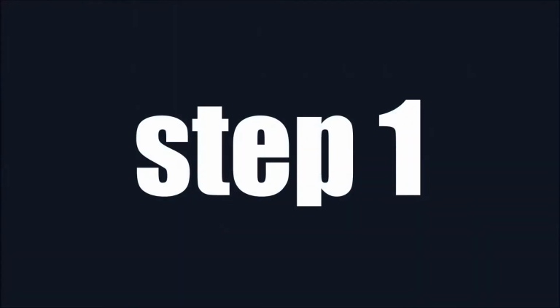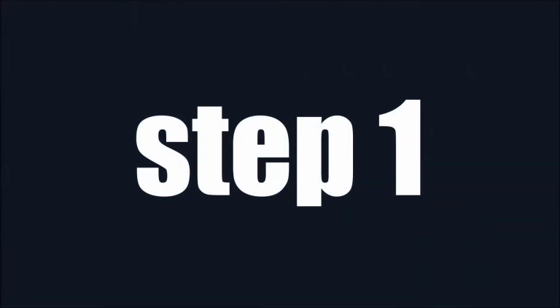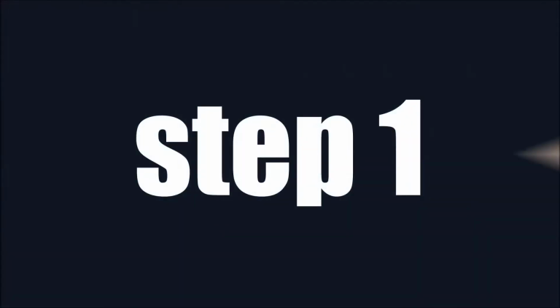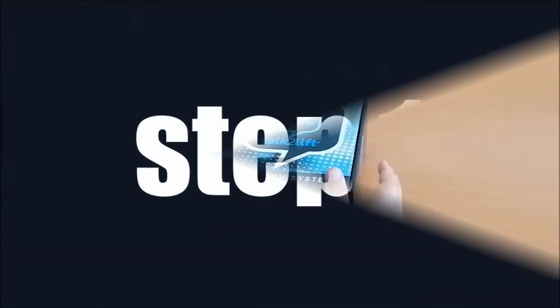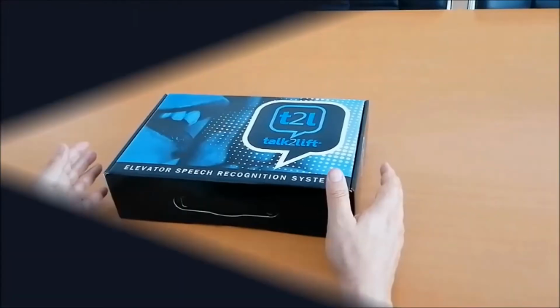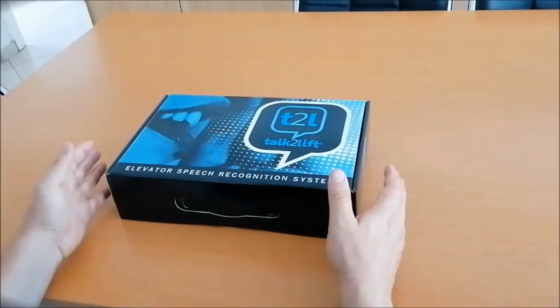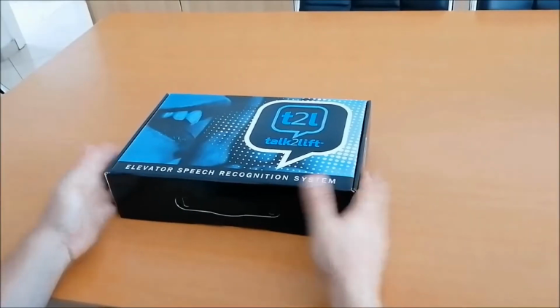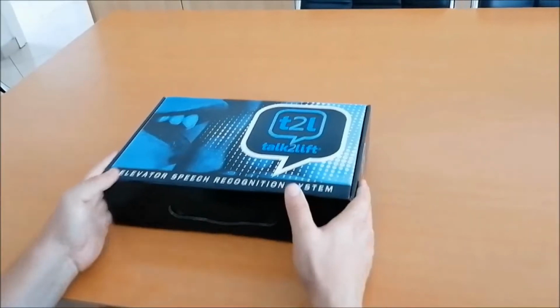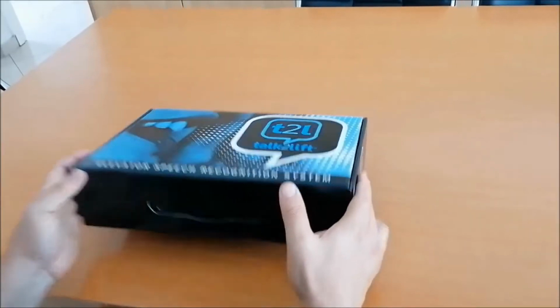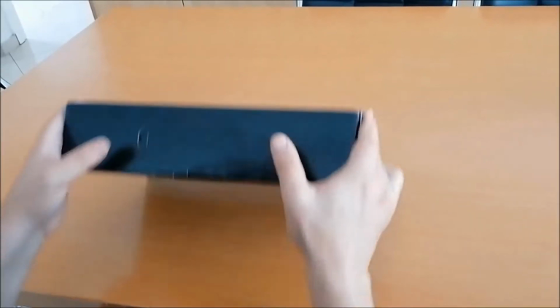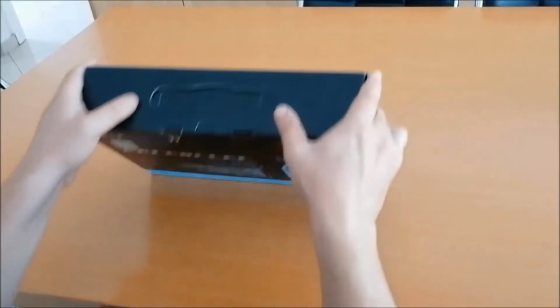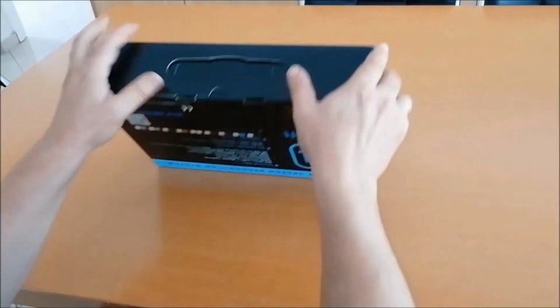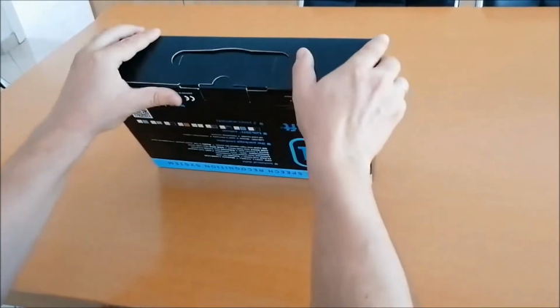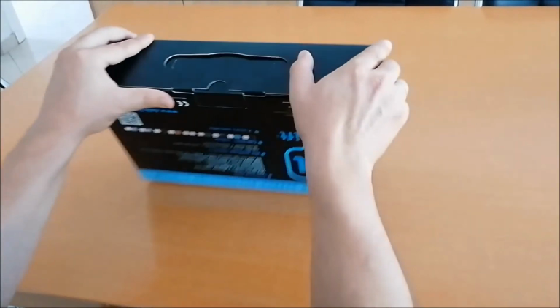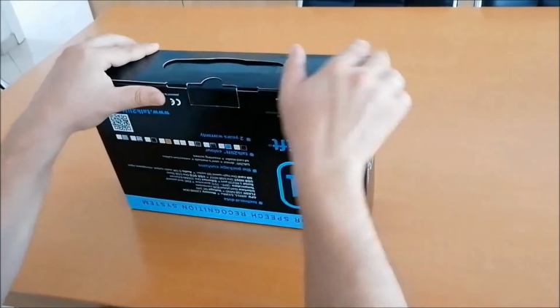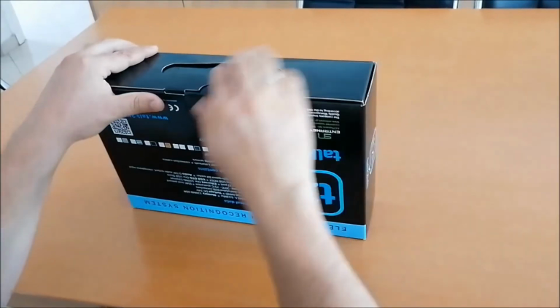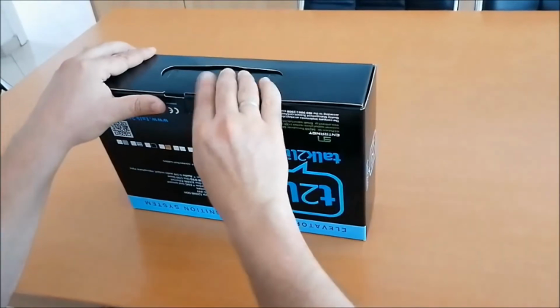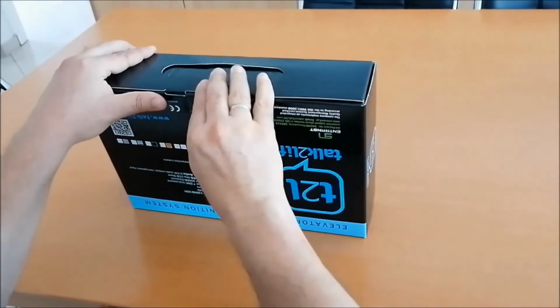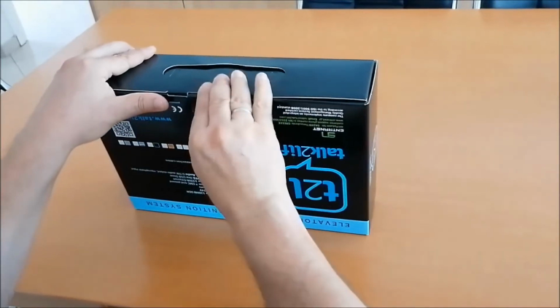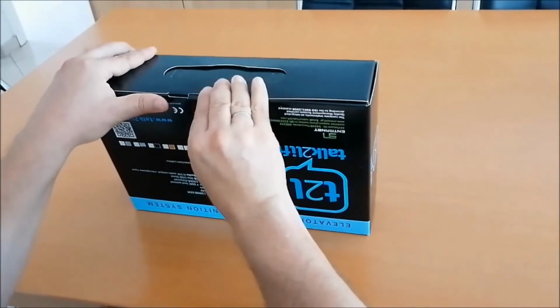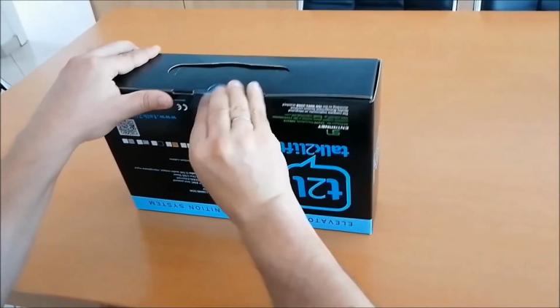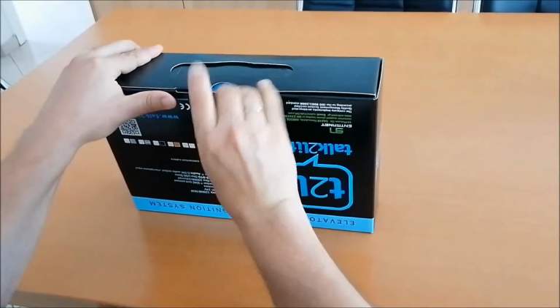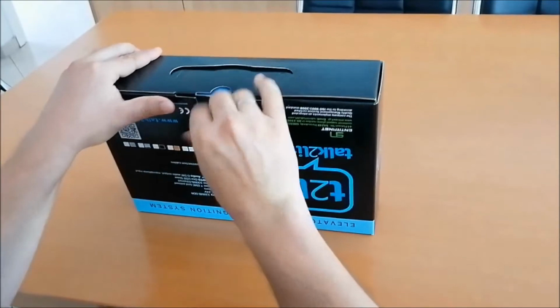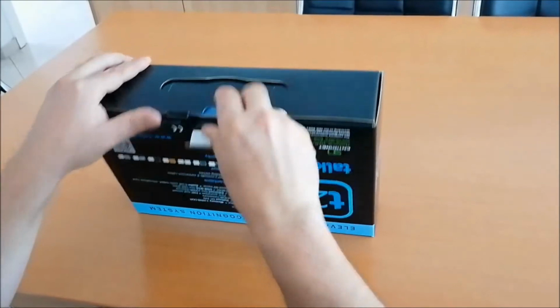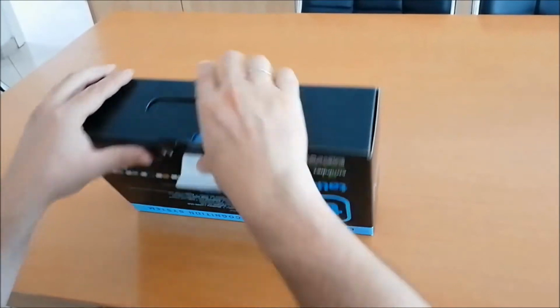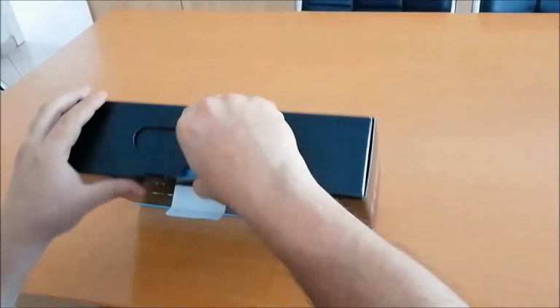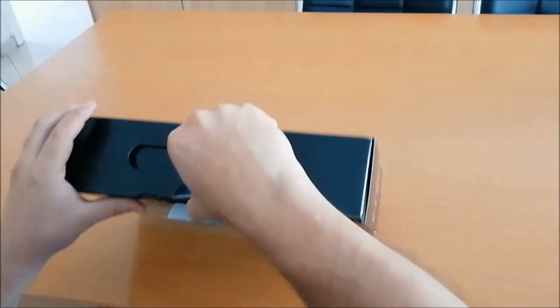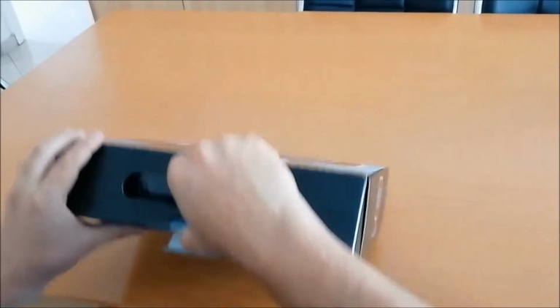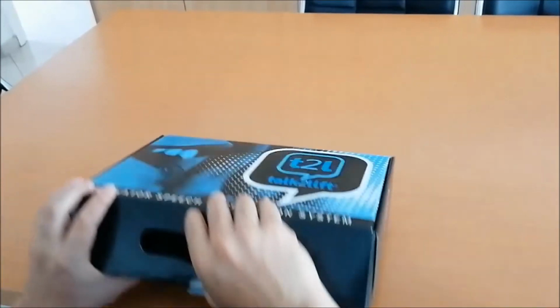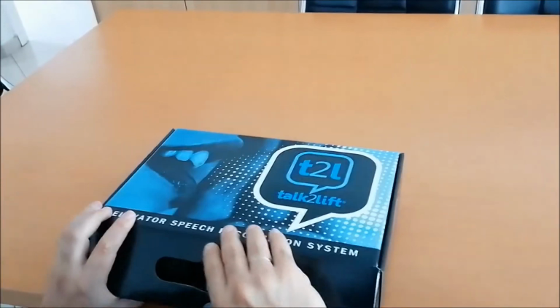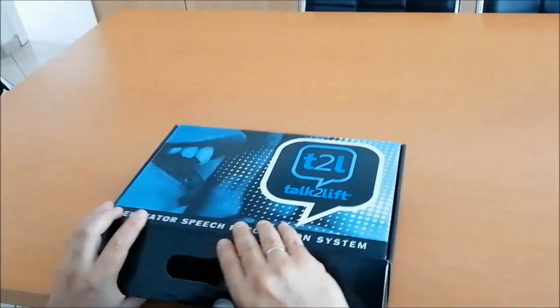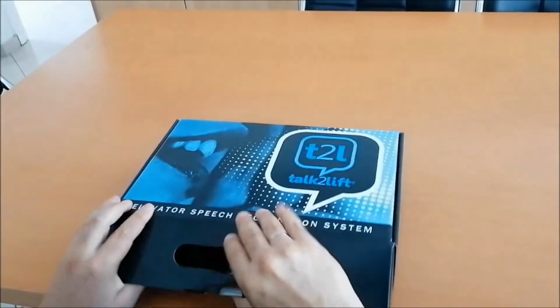Step 1: Open the box. Inside you will find everything you need for the installation.